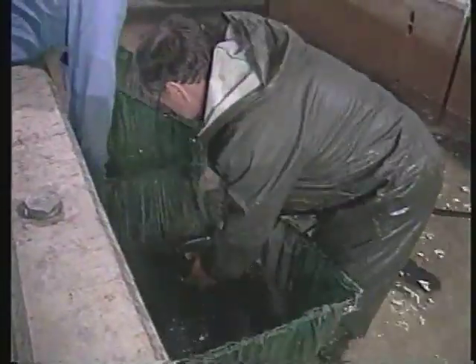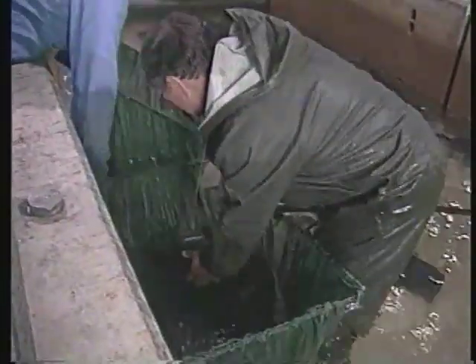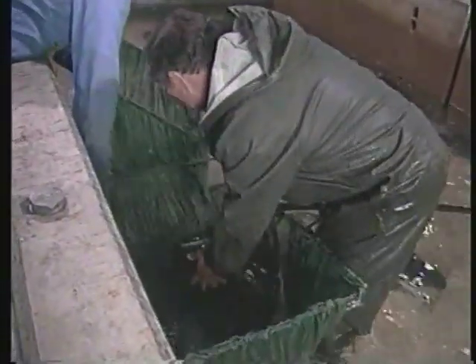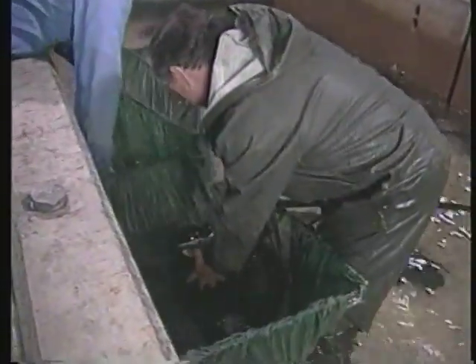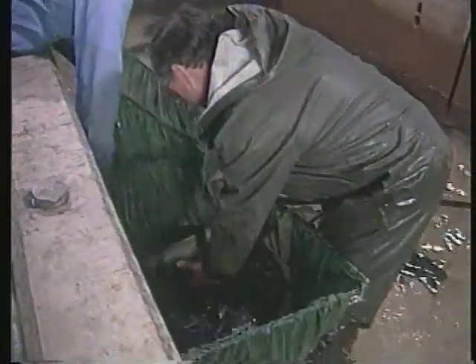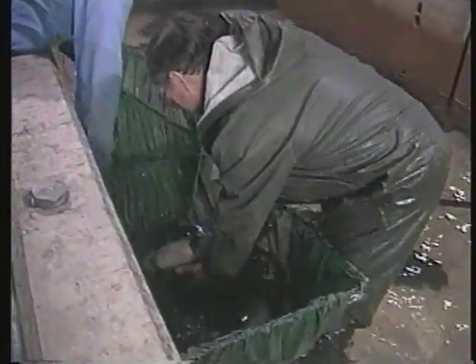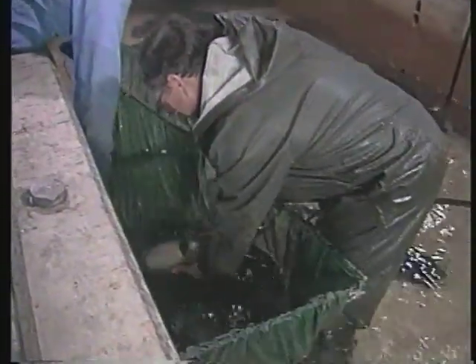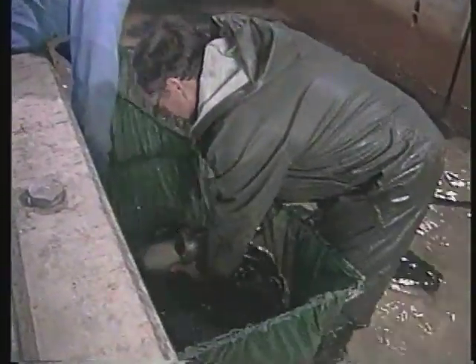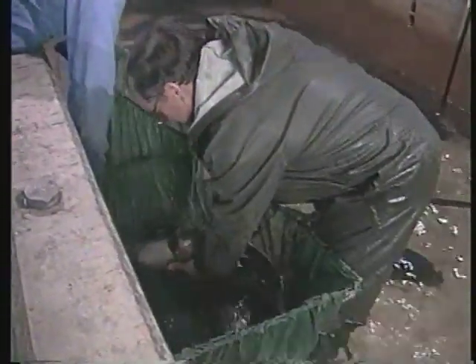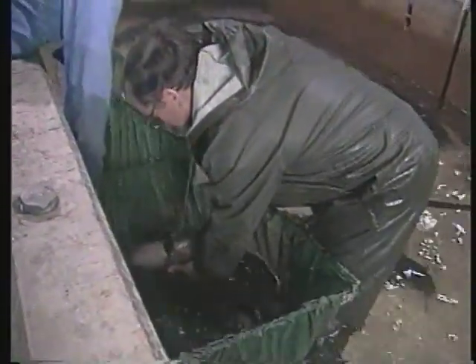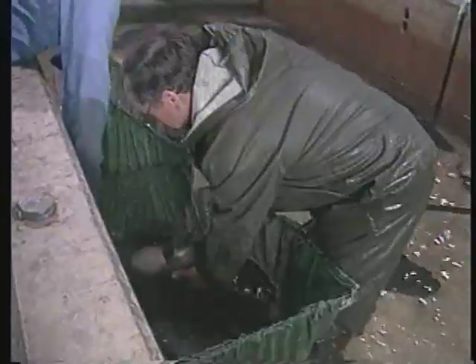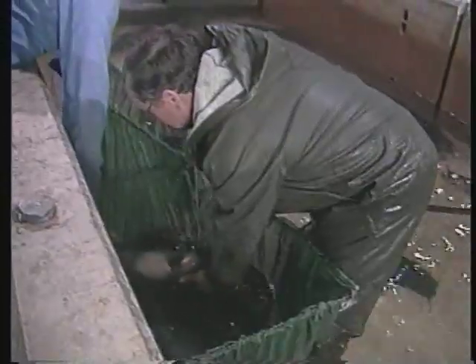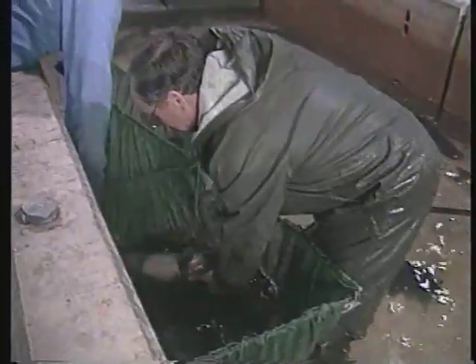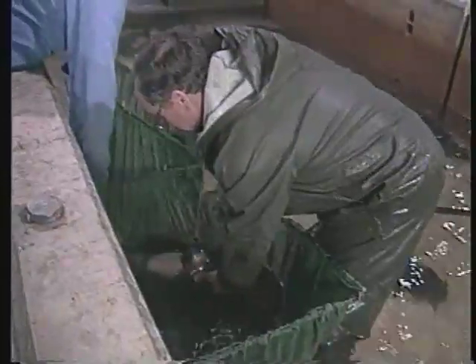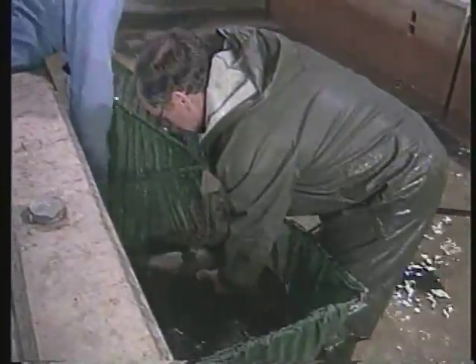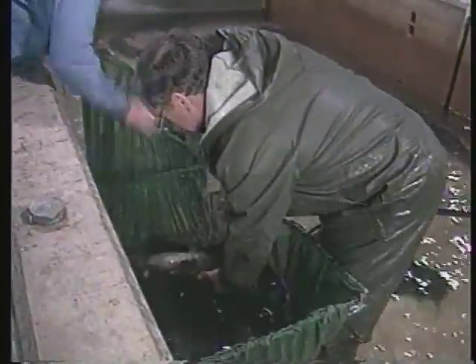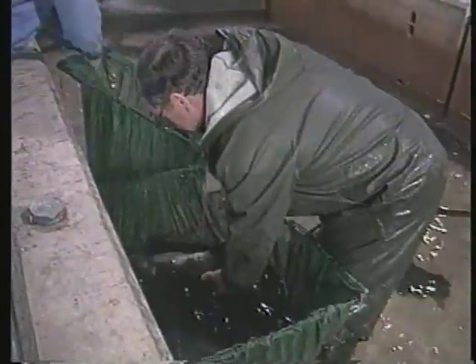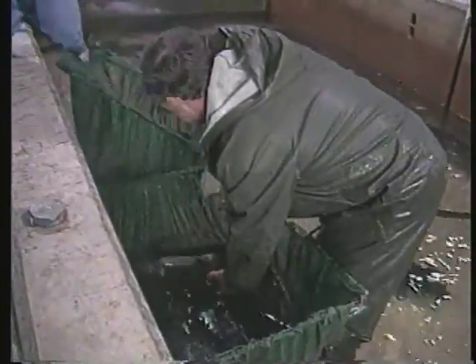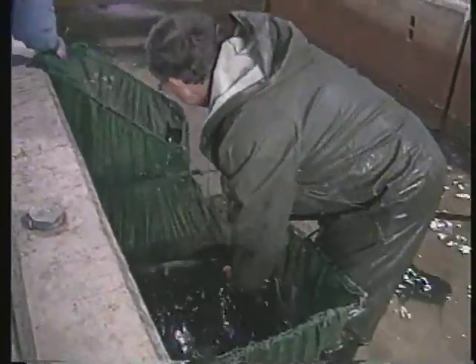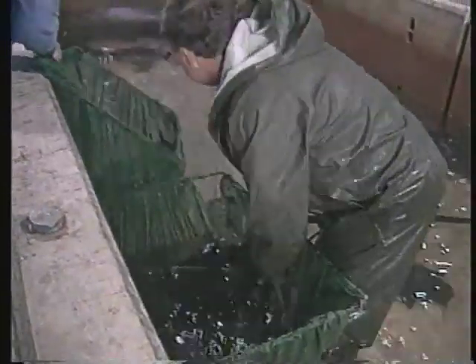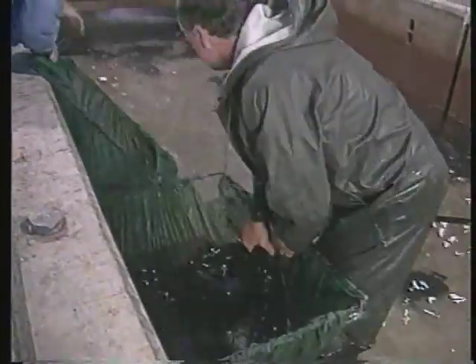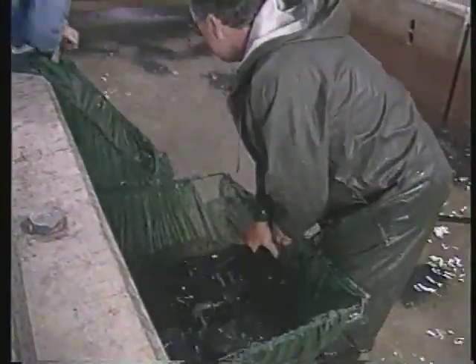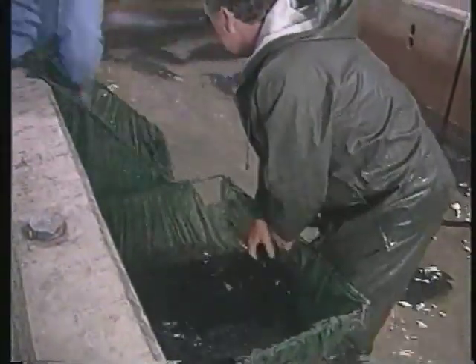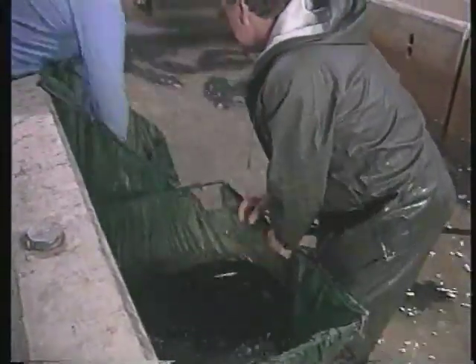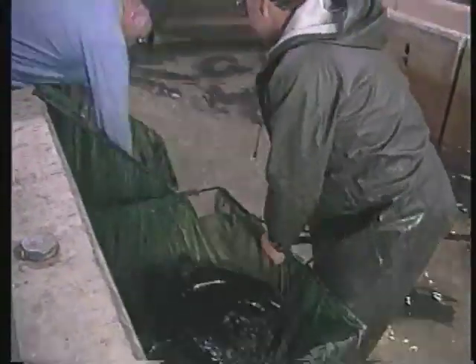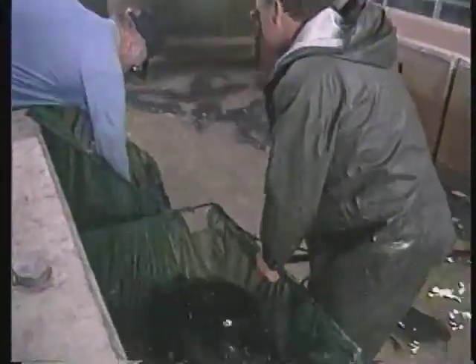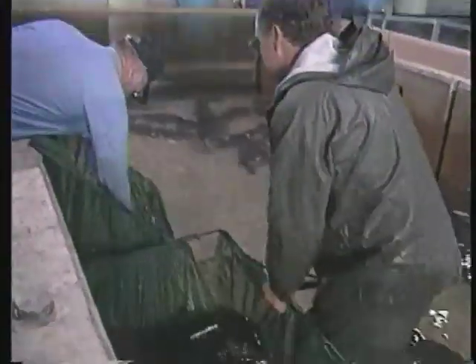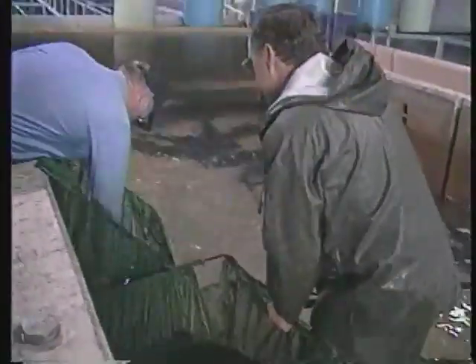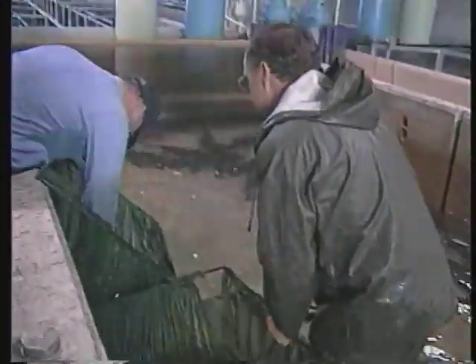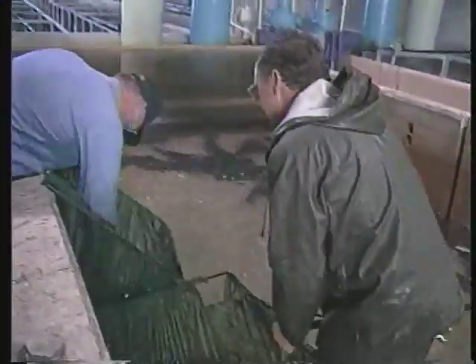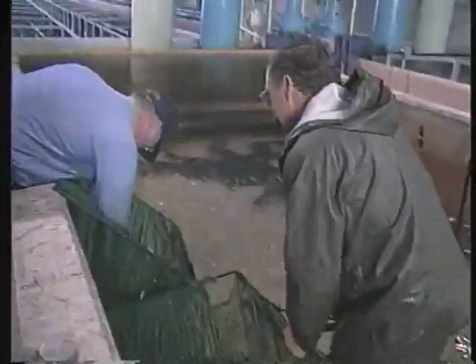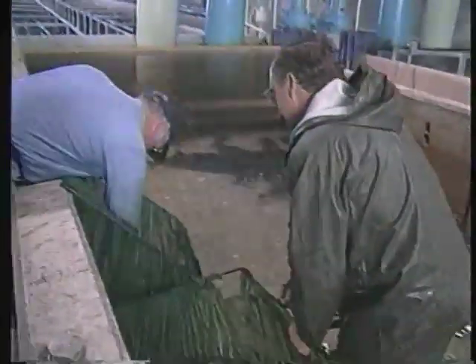Thin fish may be diseased, underfed, or too old to produce well. Never accept fish with skin lesions or parasites on the skin or gills.